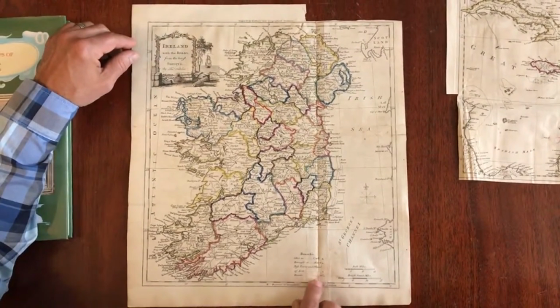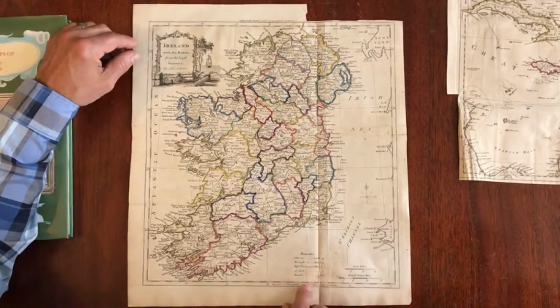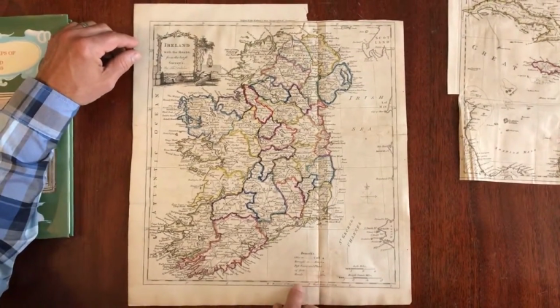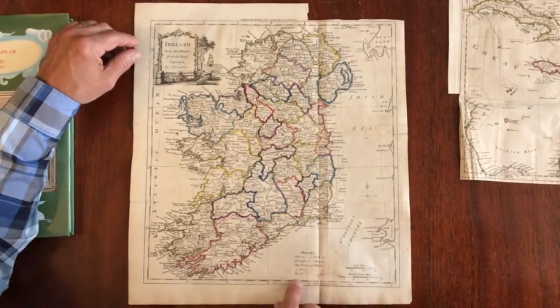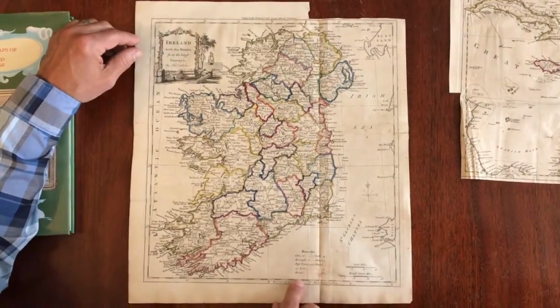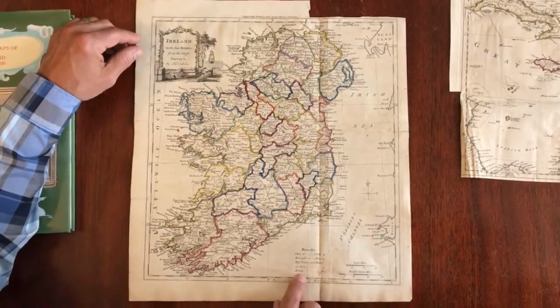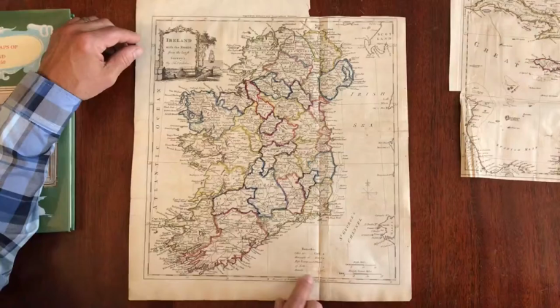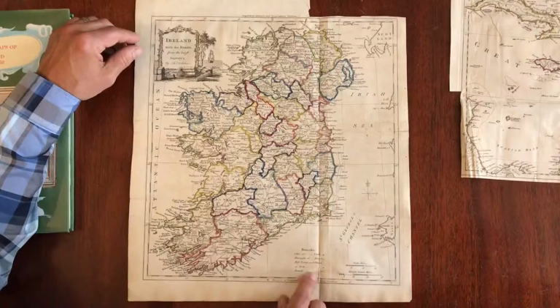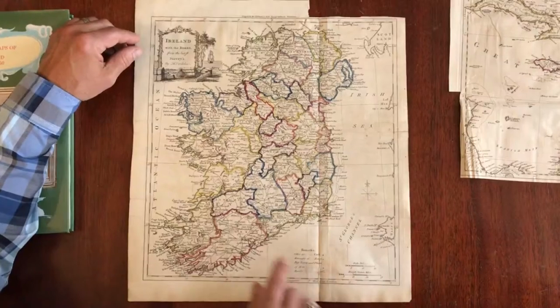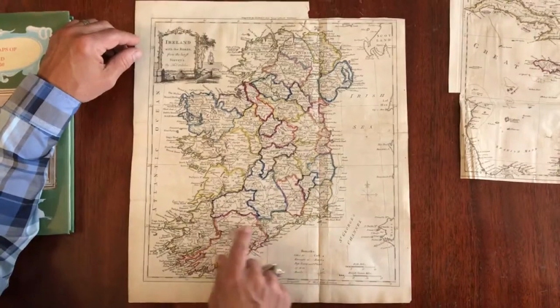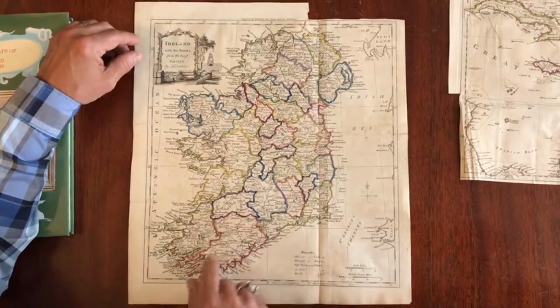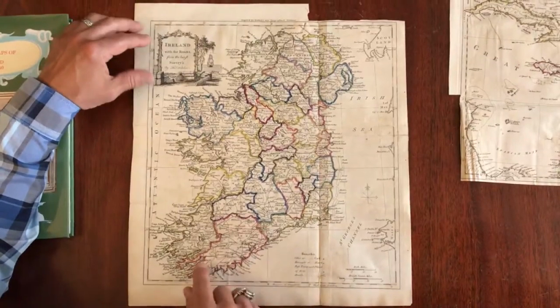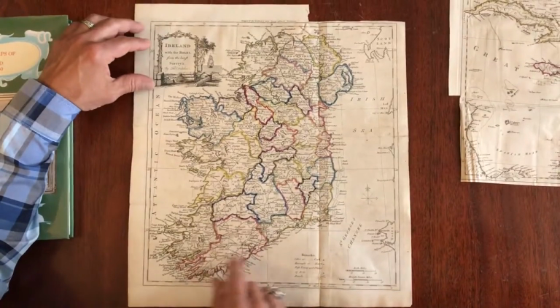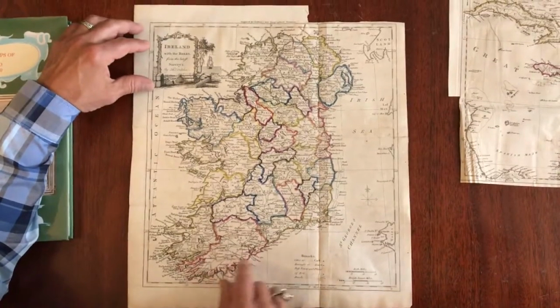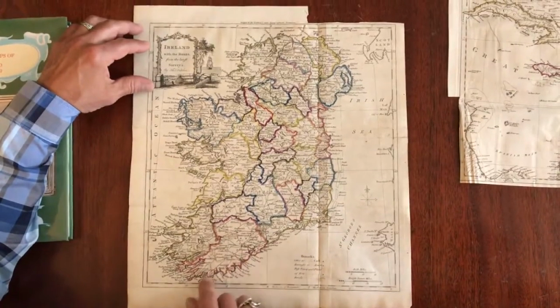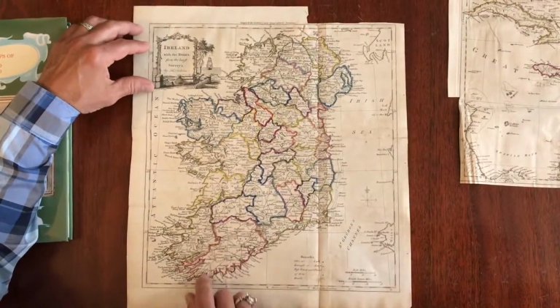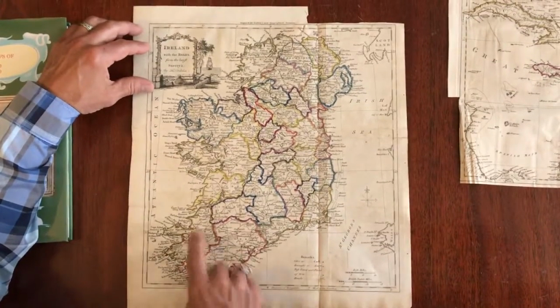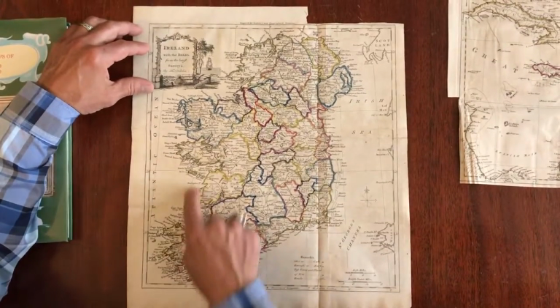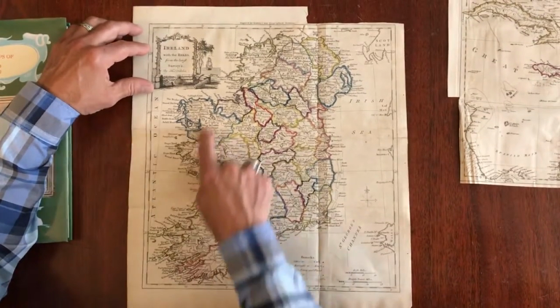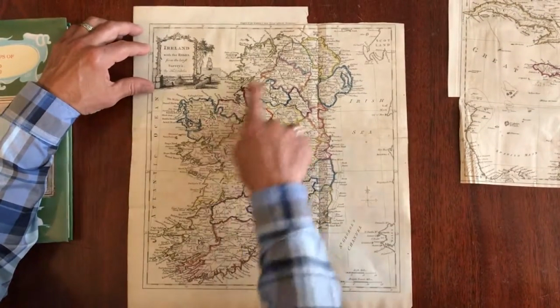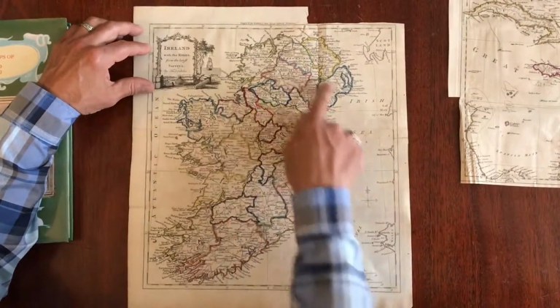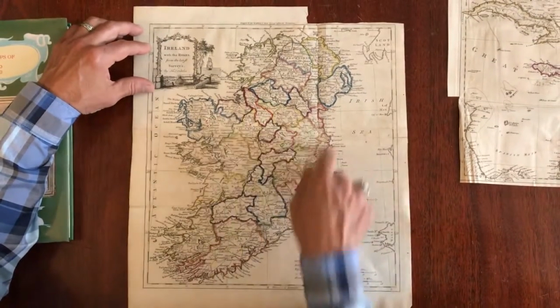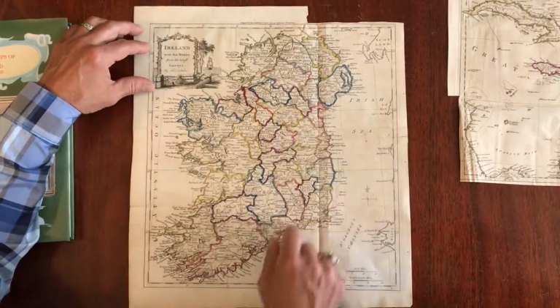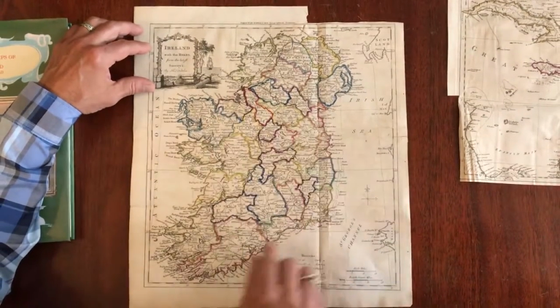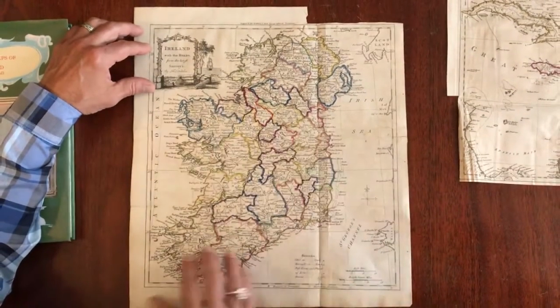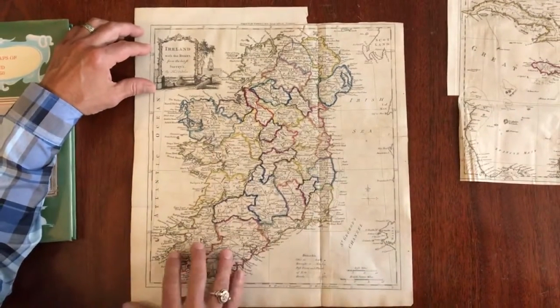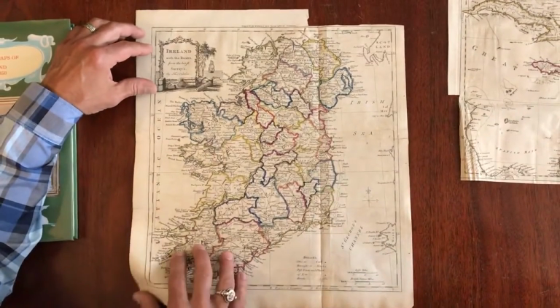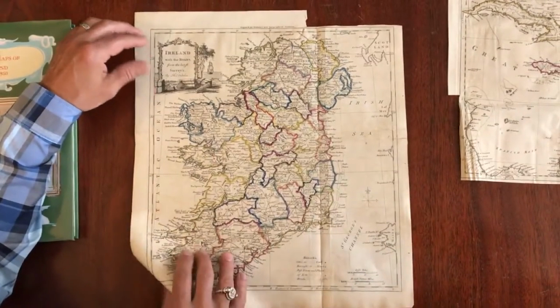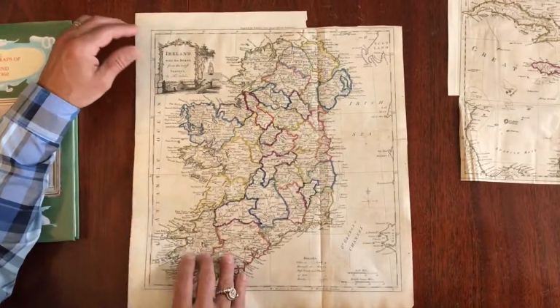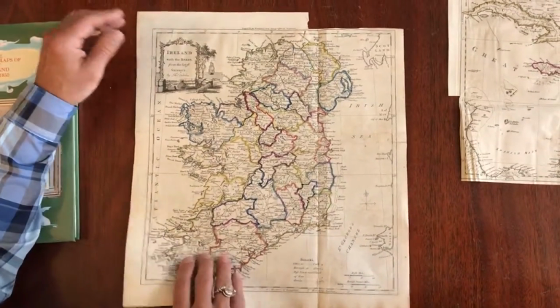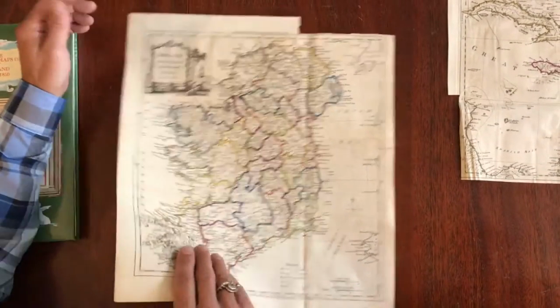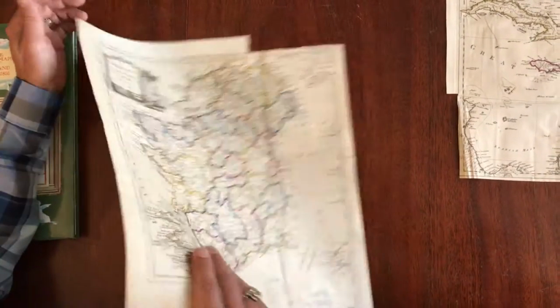Post towns and places of note are on this engraved map. This is original outline and color.